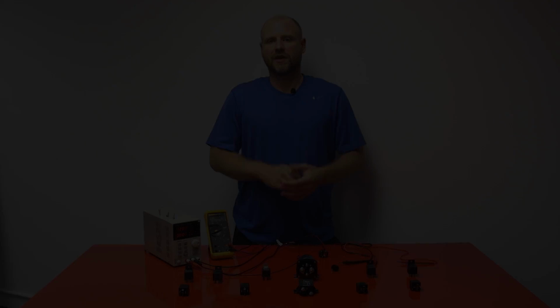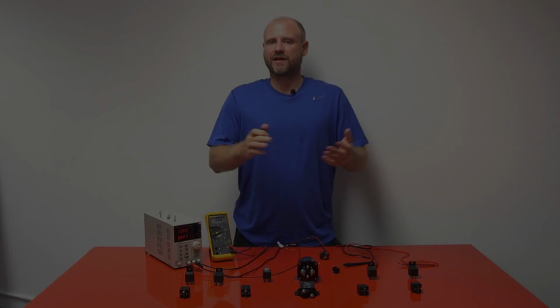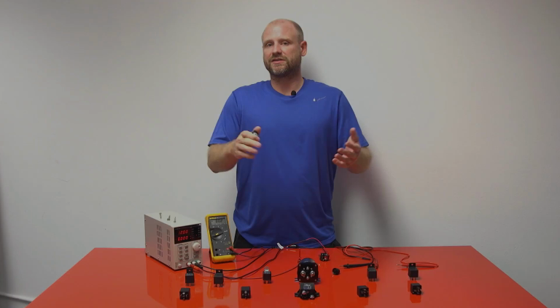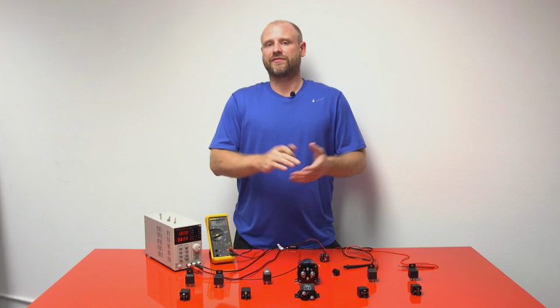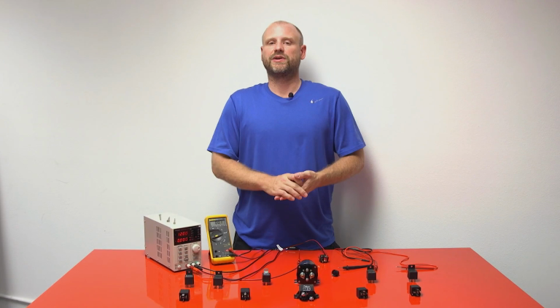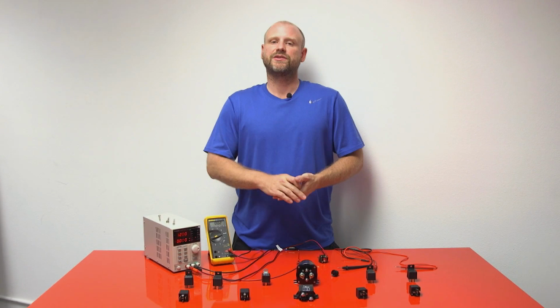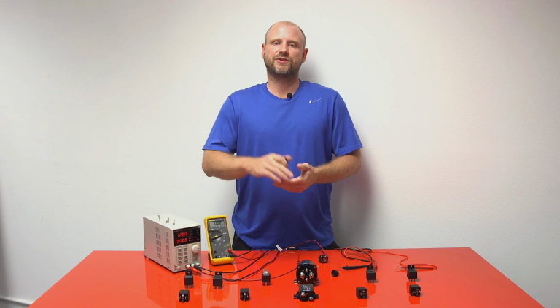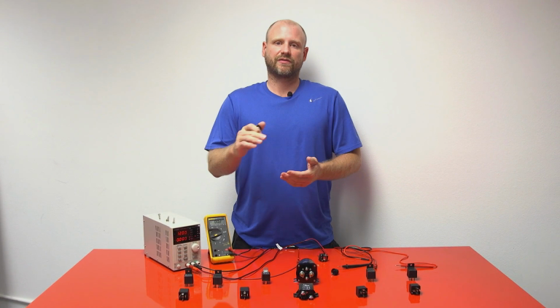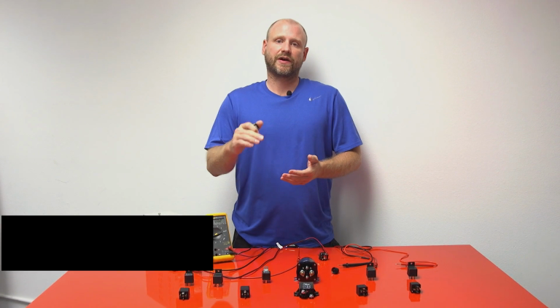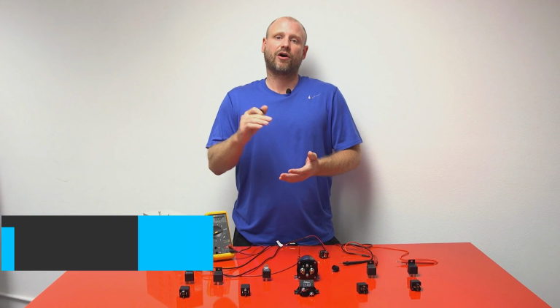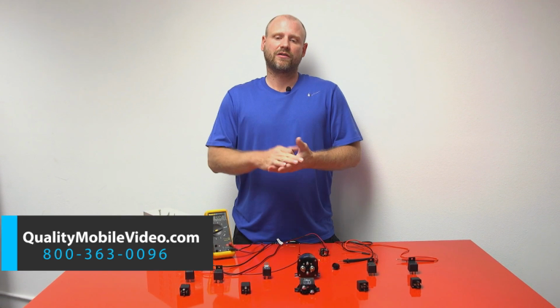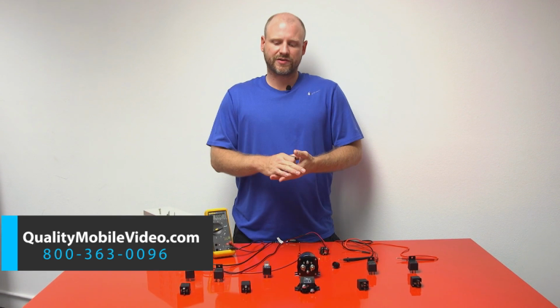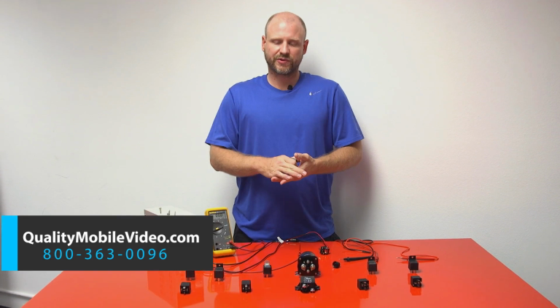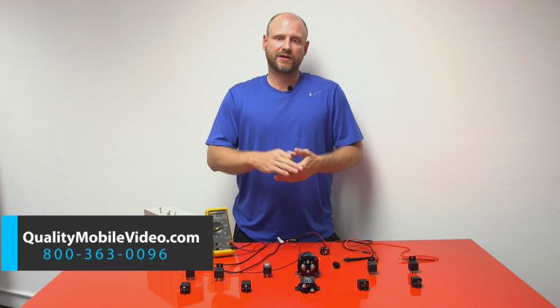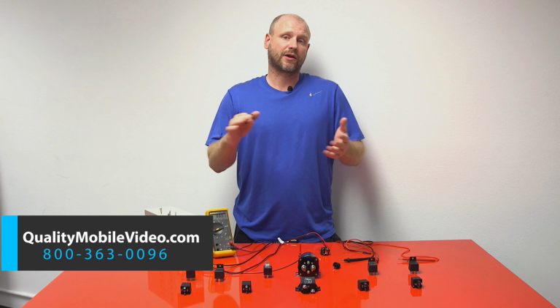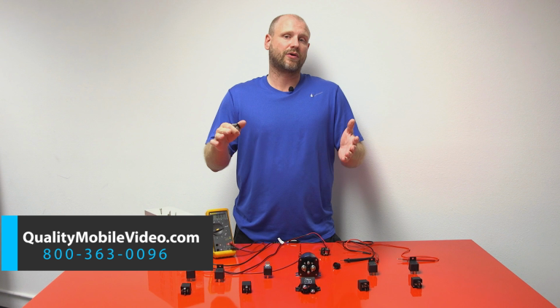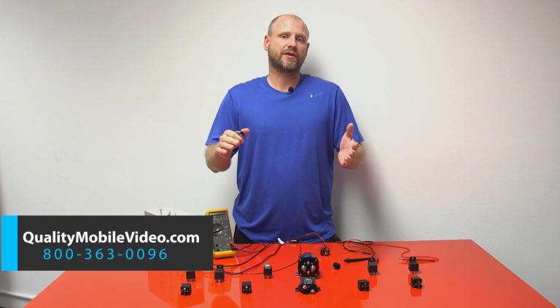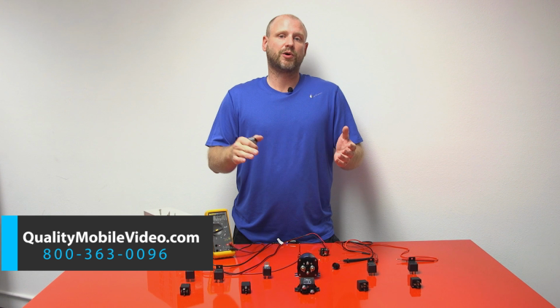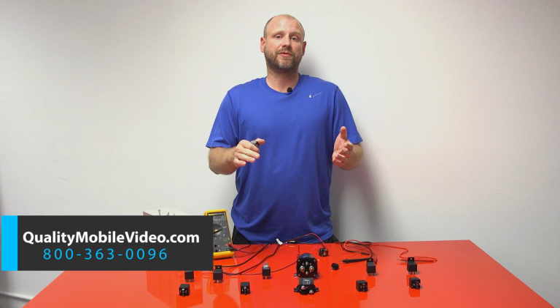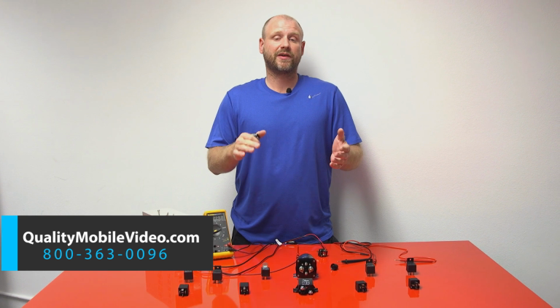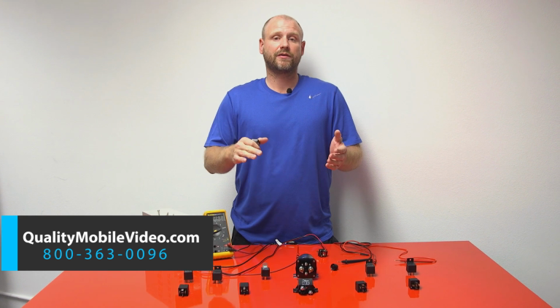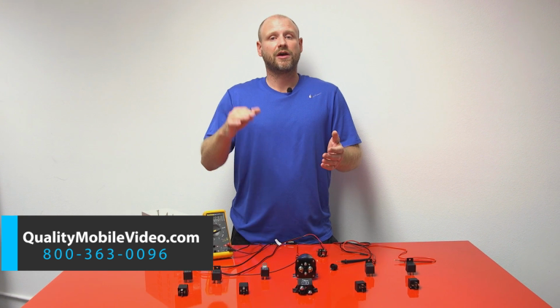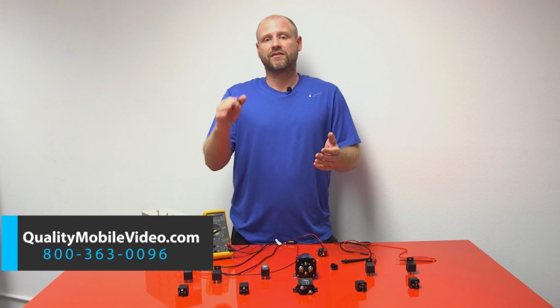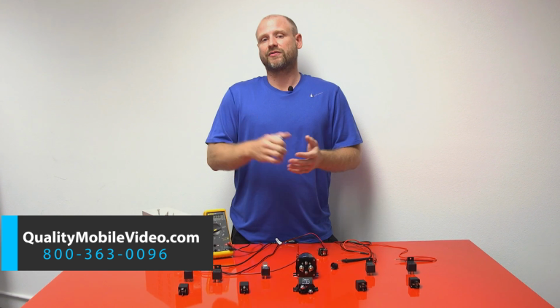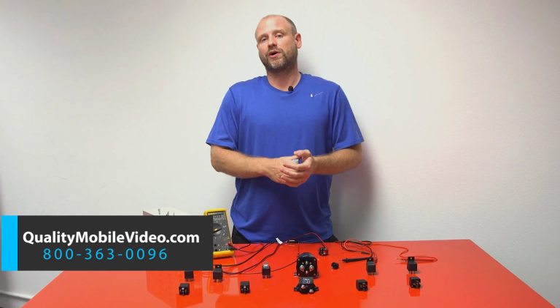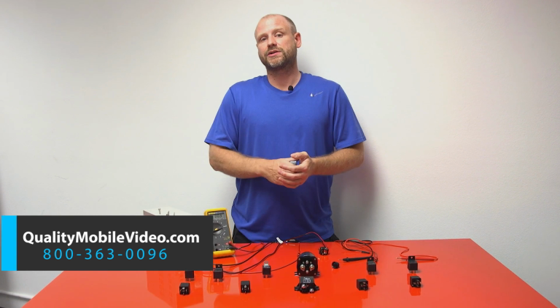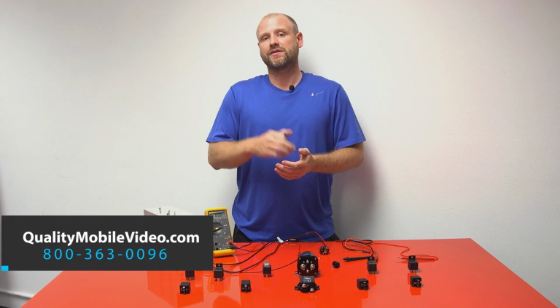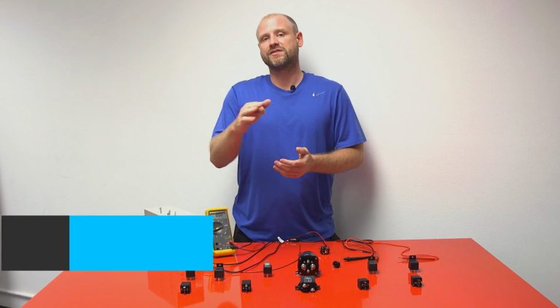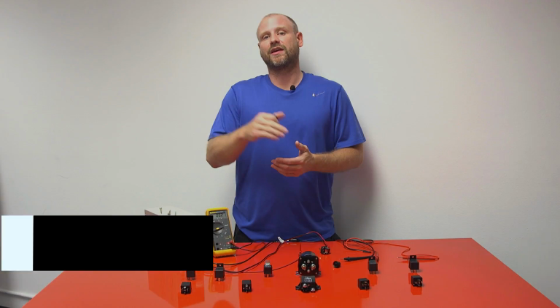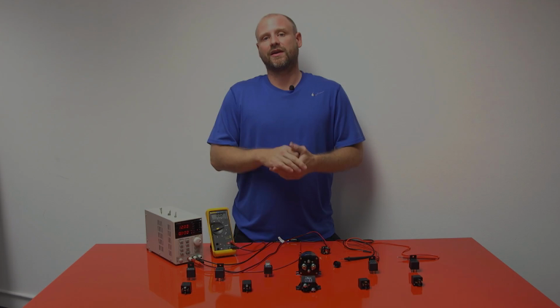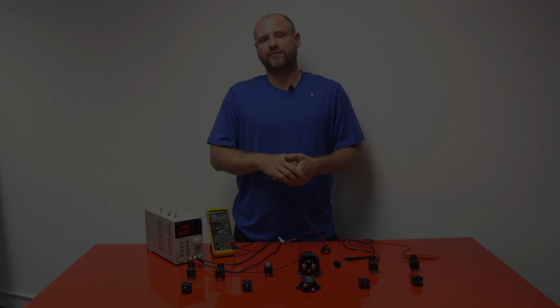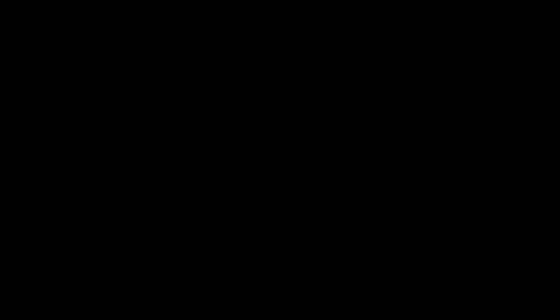That does it for relays. You can find all of these relays at Quality Mobile Video. Thanks for watching — see you again next week.